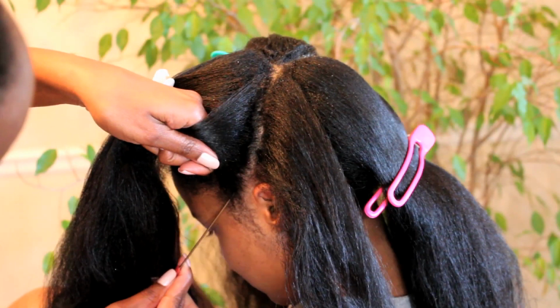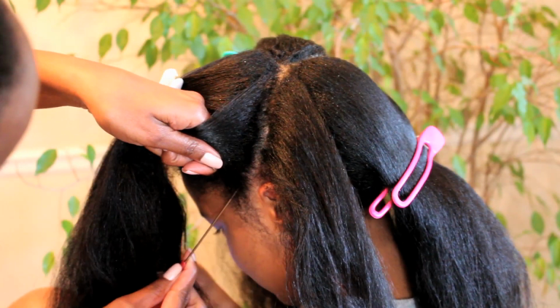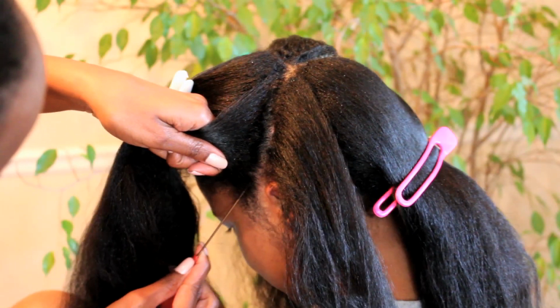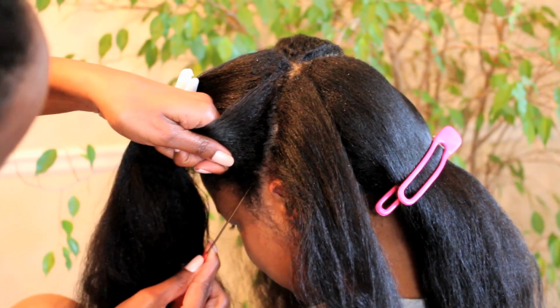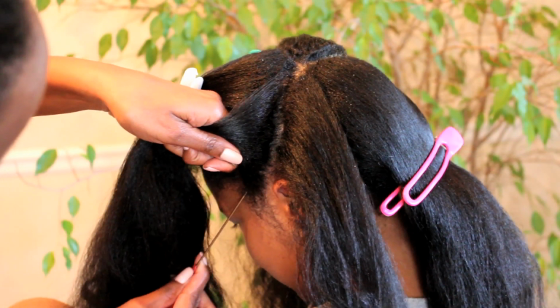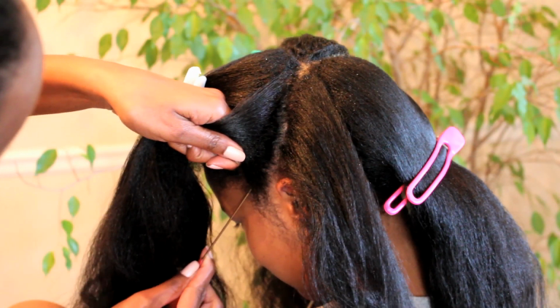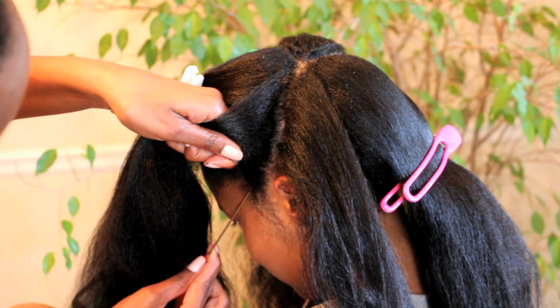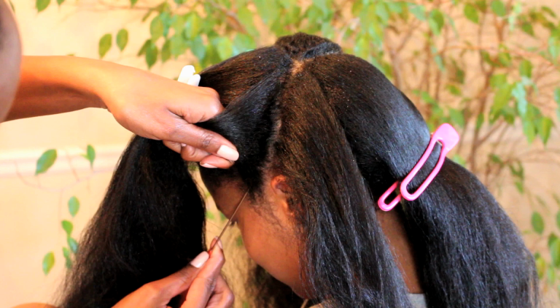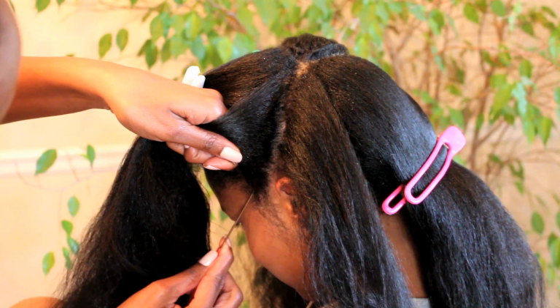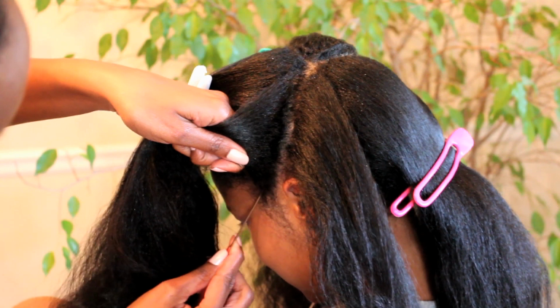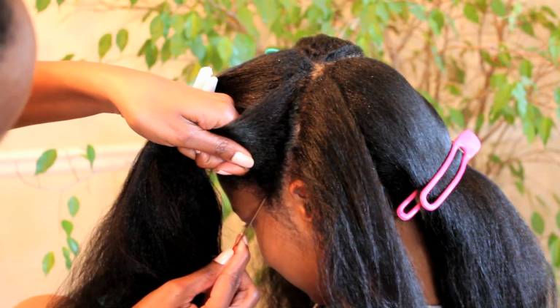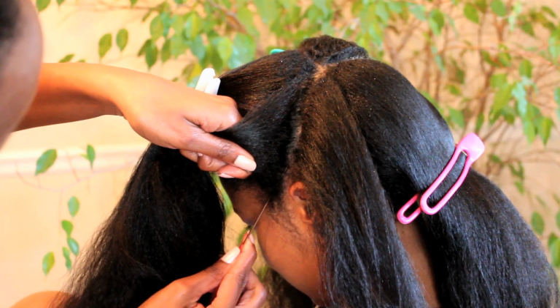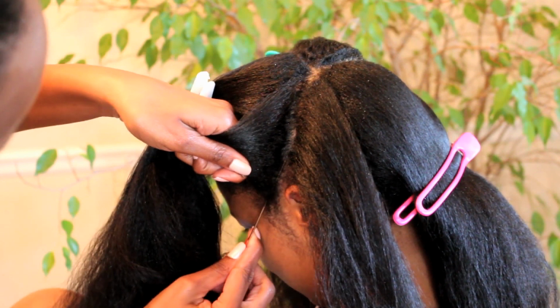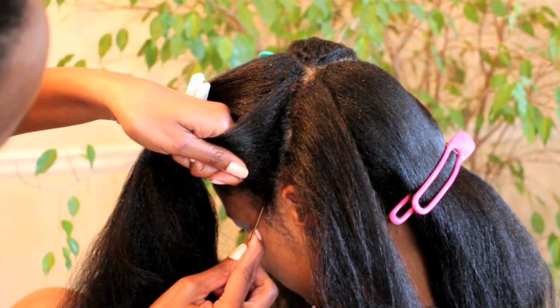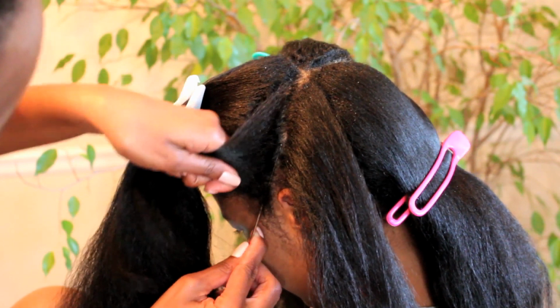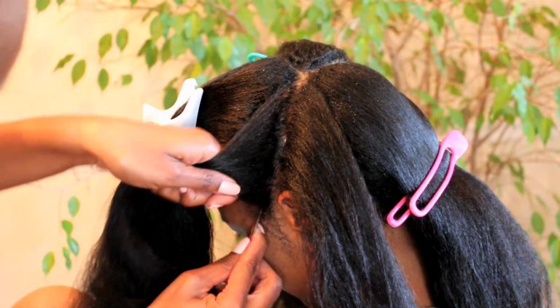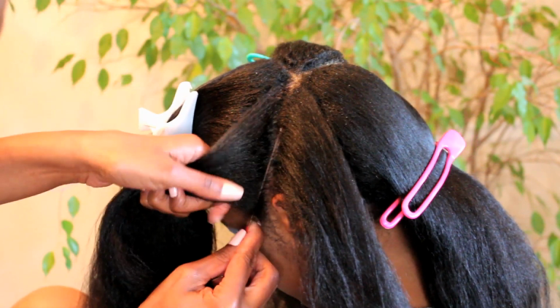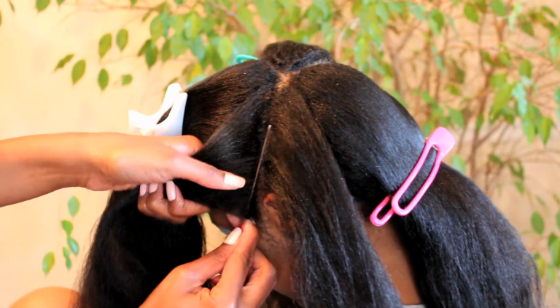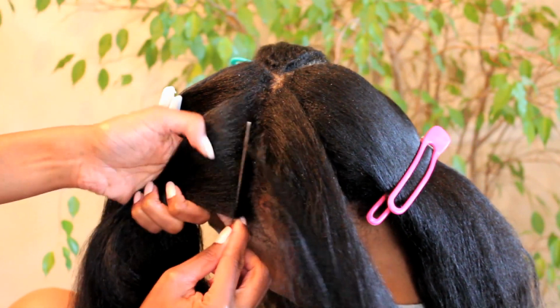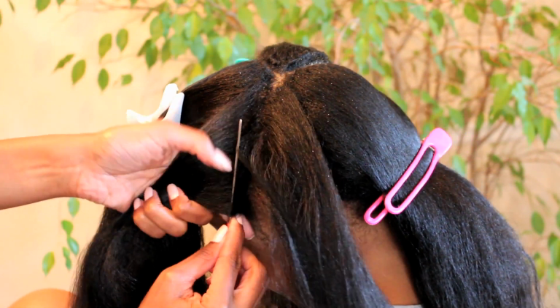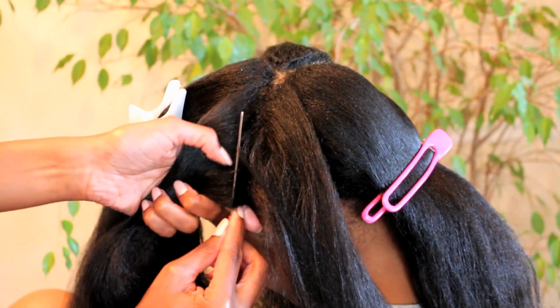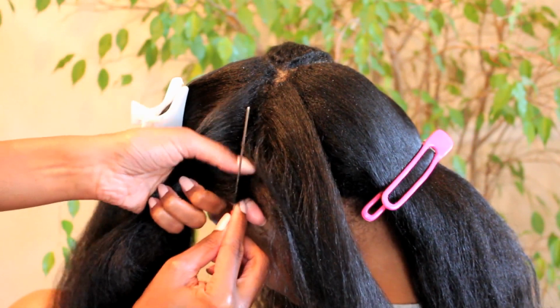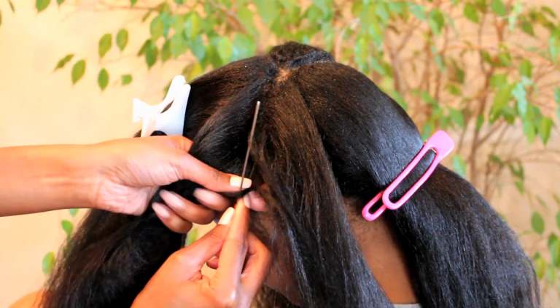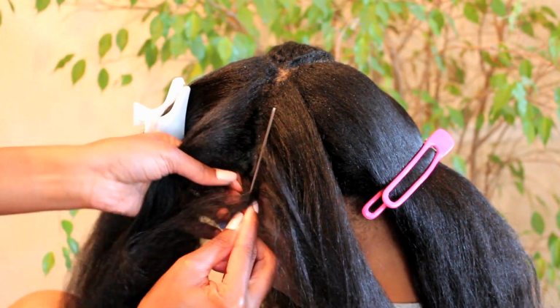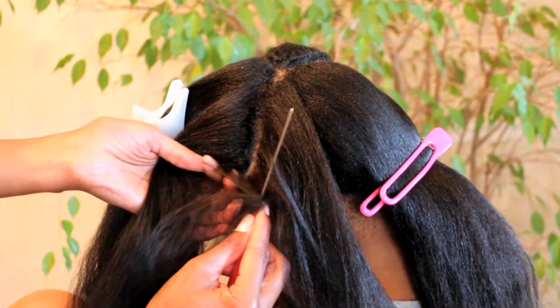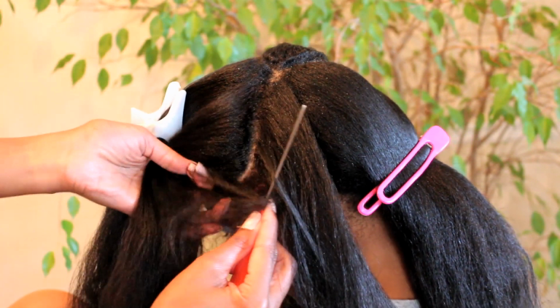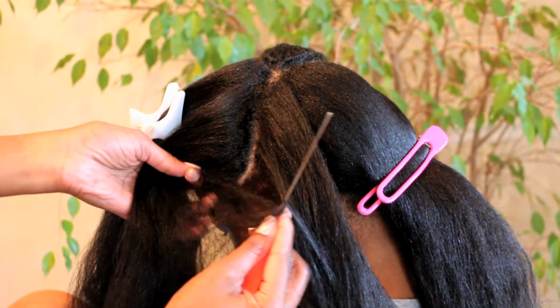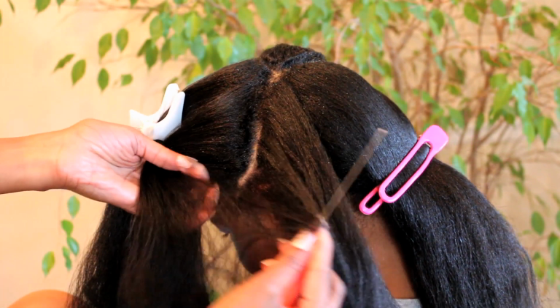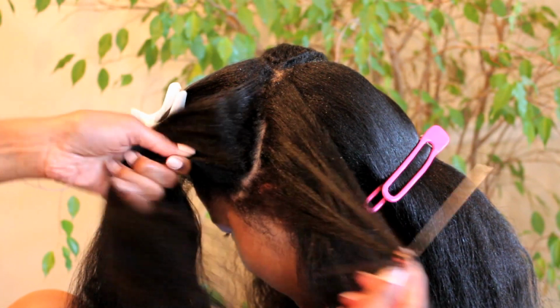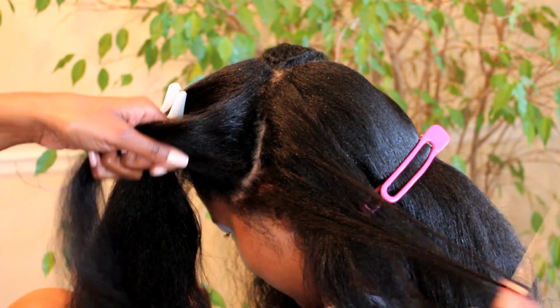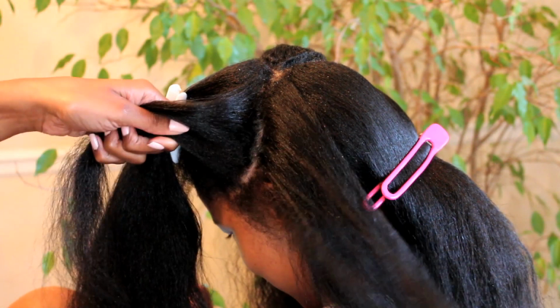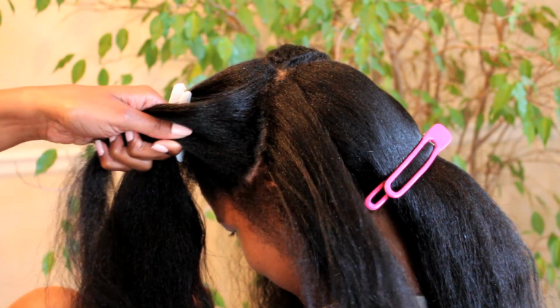I decided to add a little curve at the beginning of this part just to add a little definition to it.